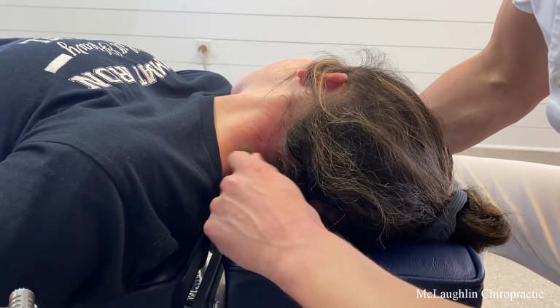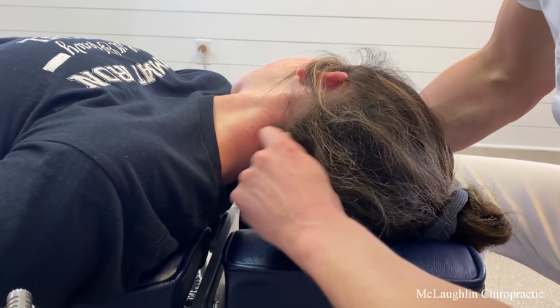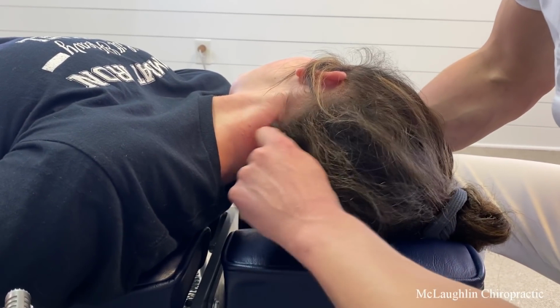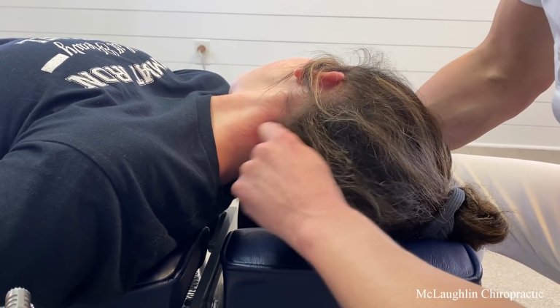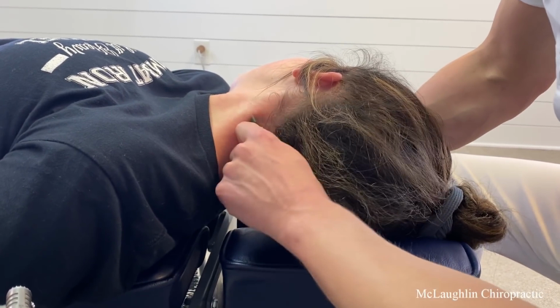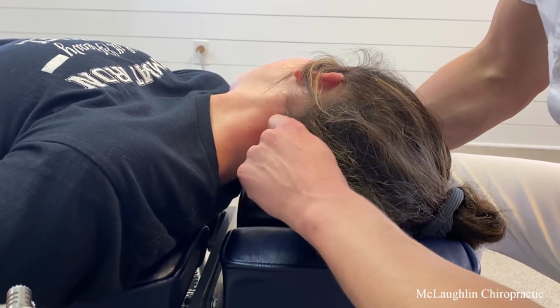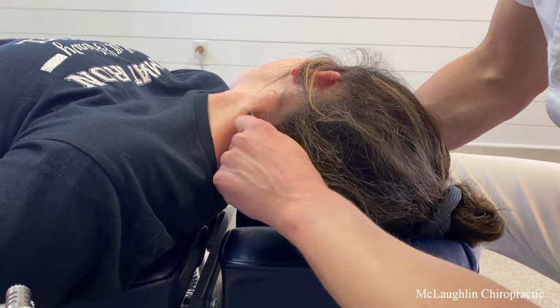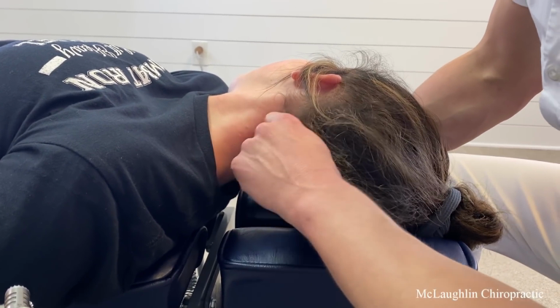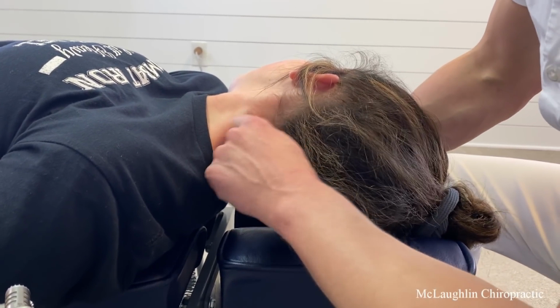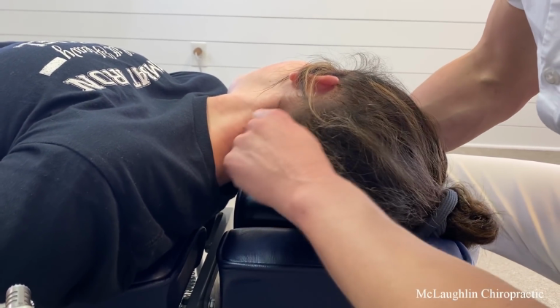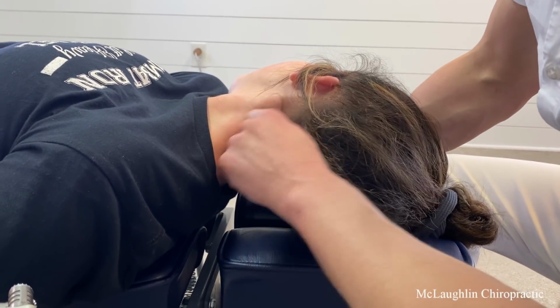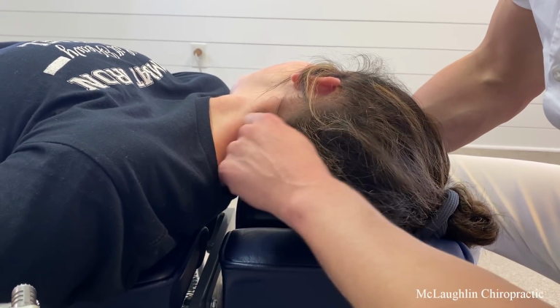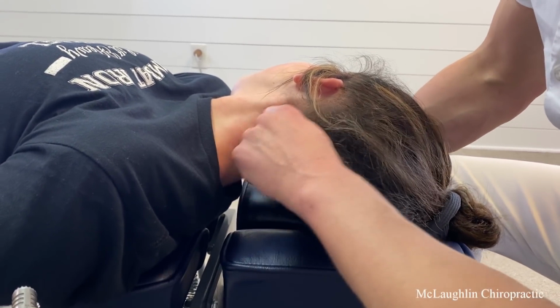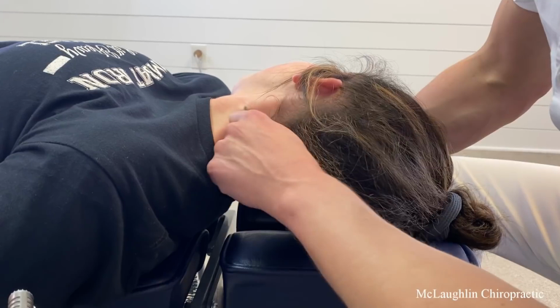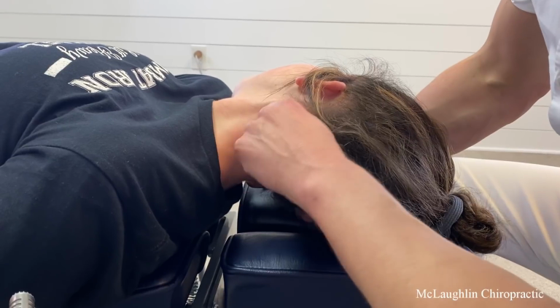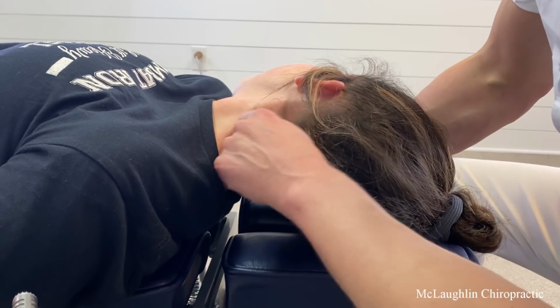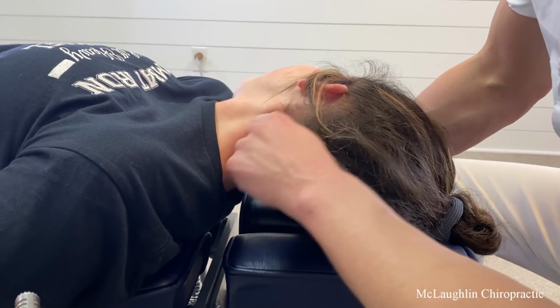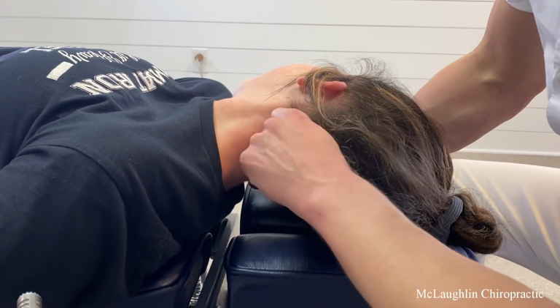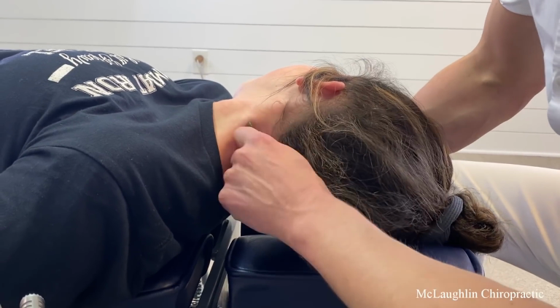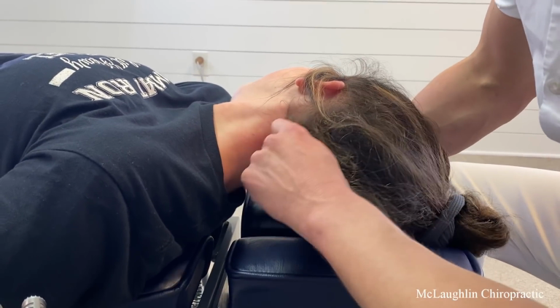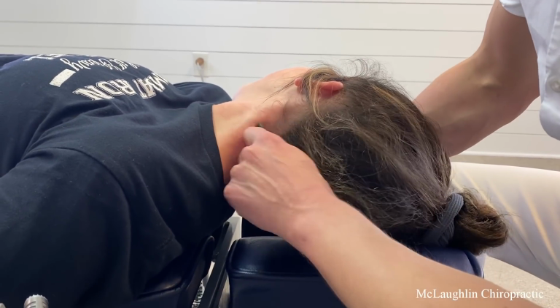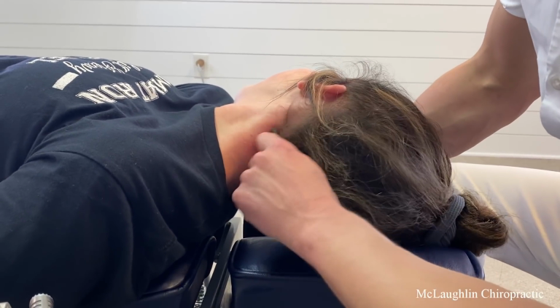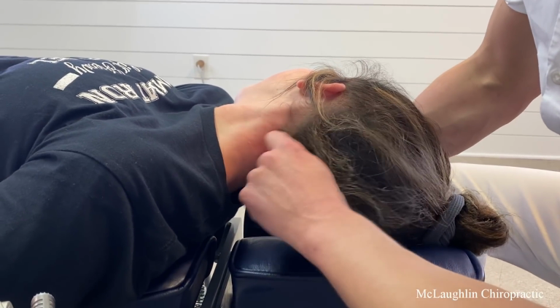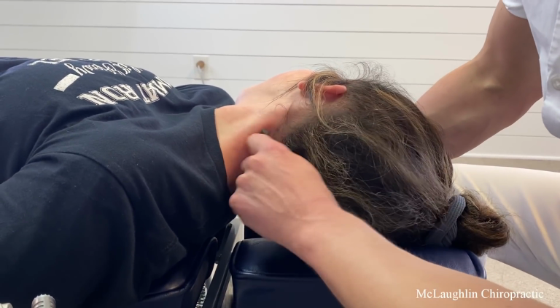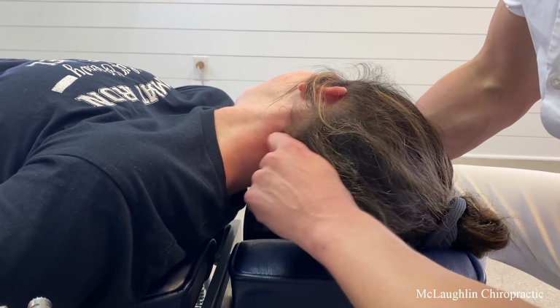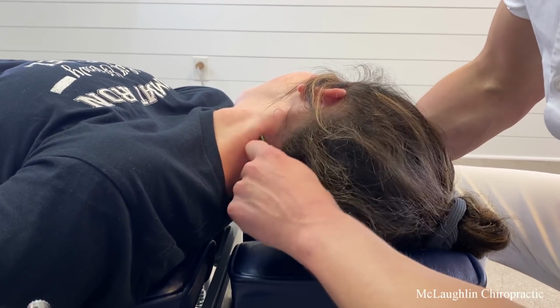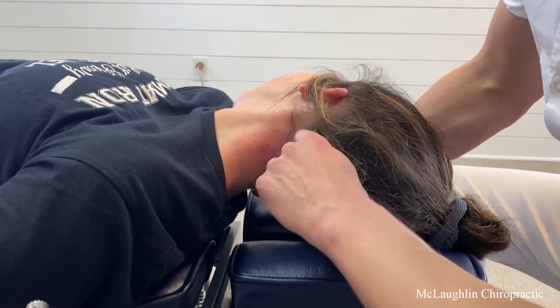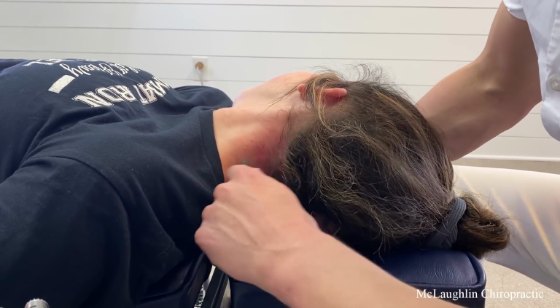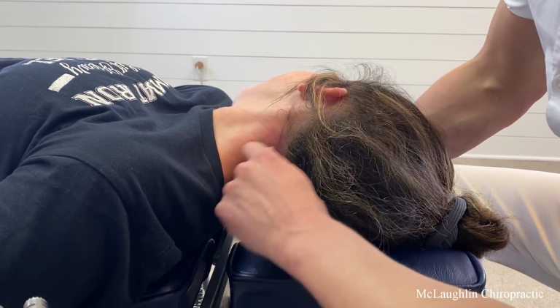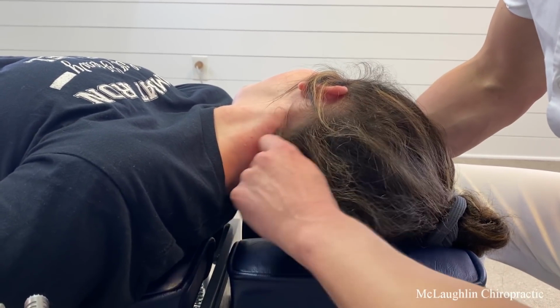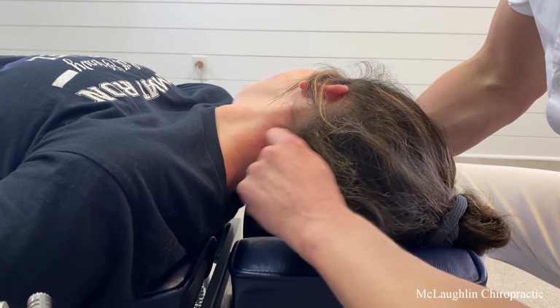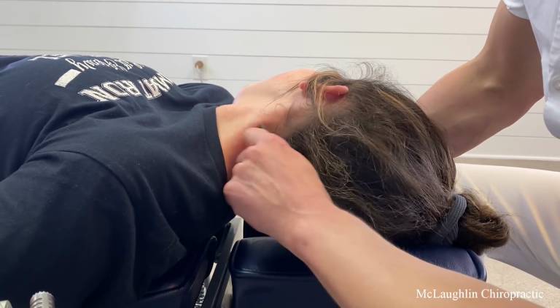As a parent of four children, it seems like all I do is play referee.